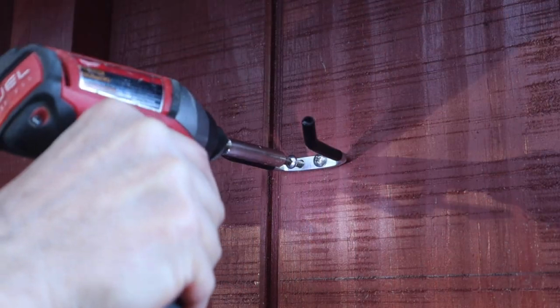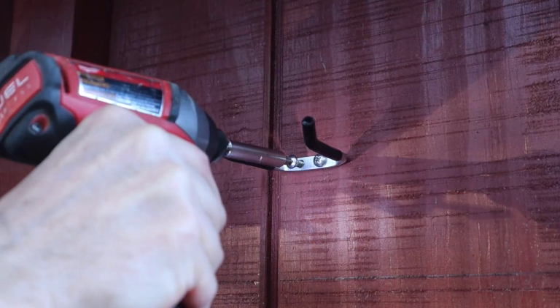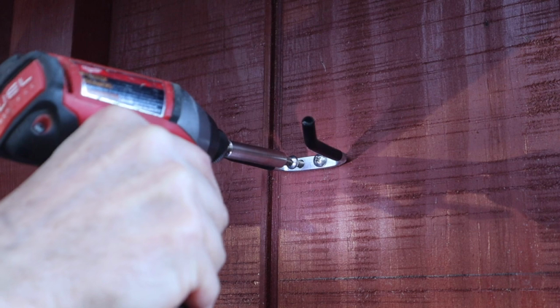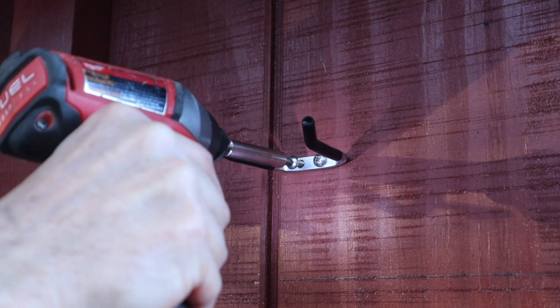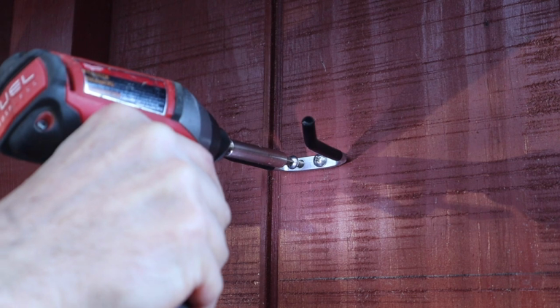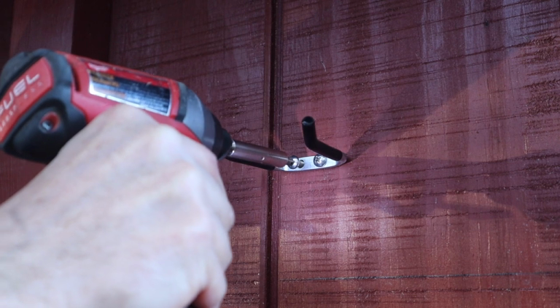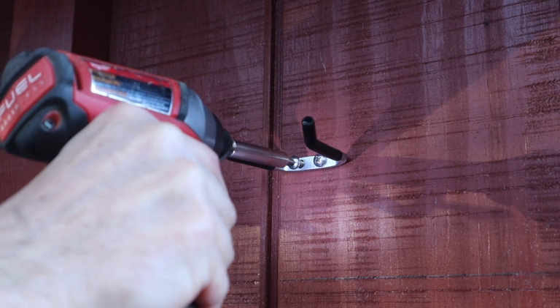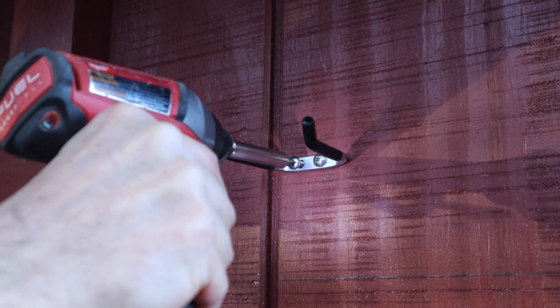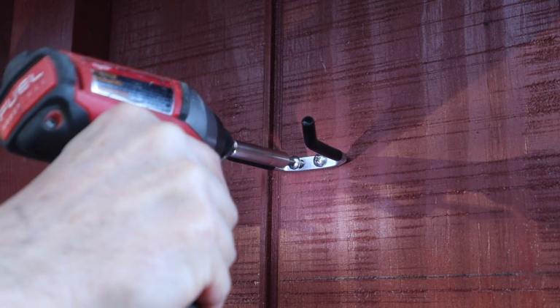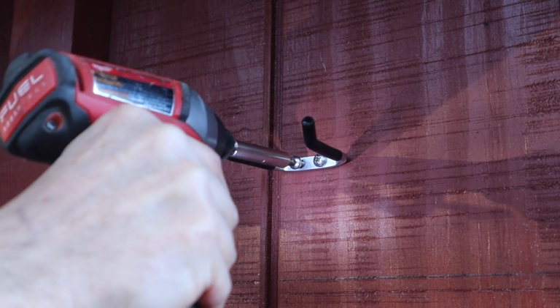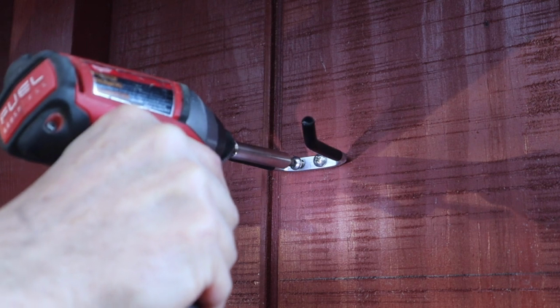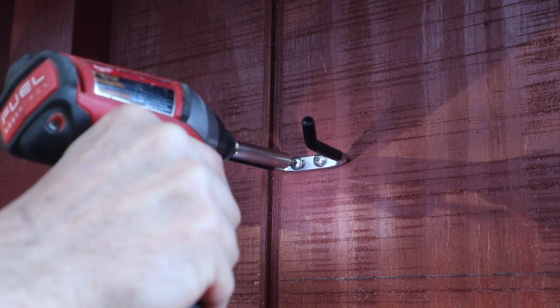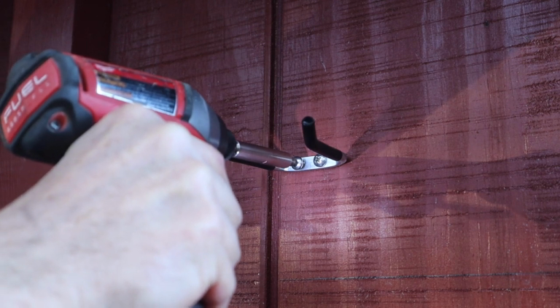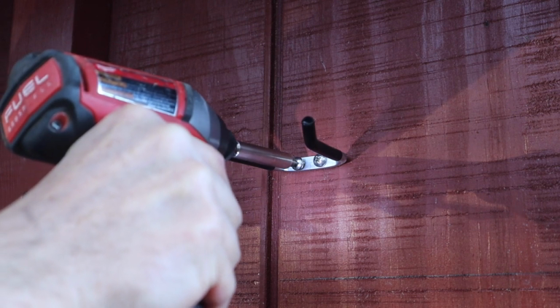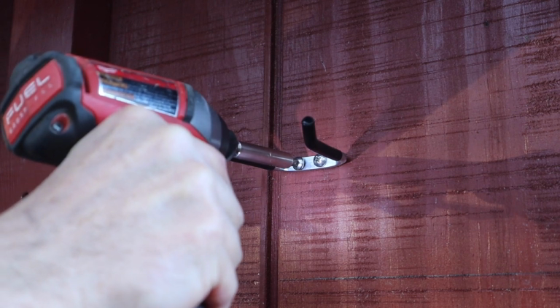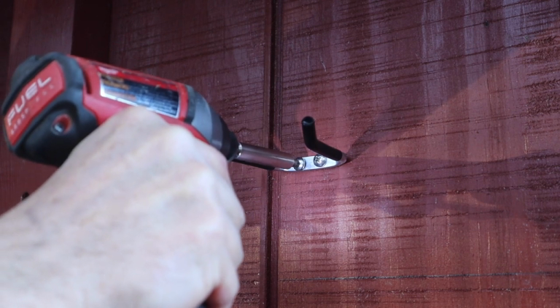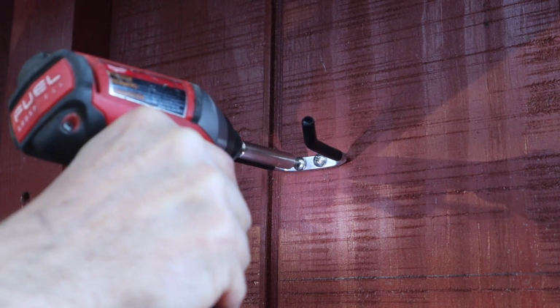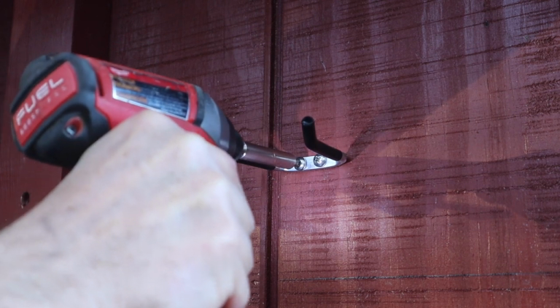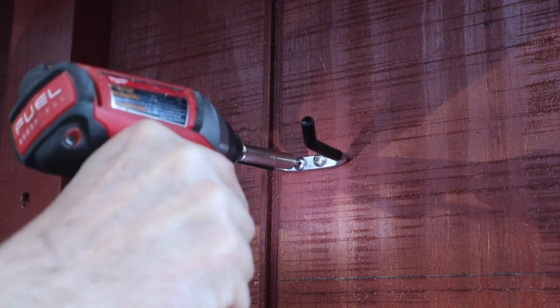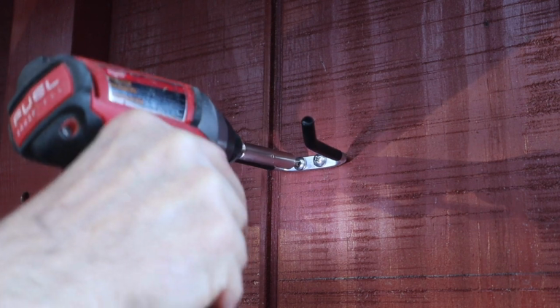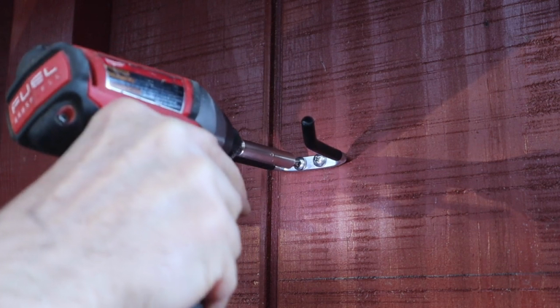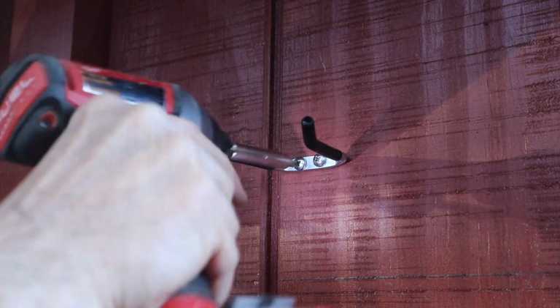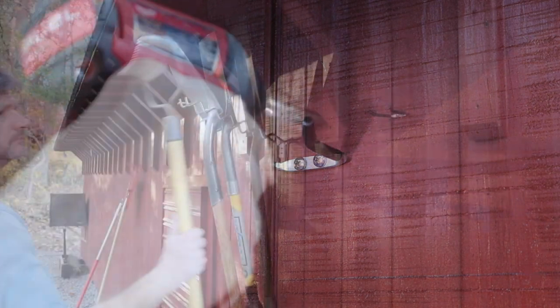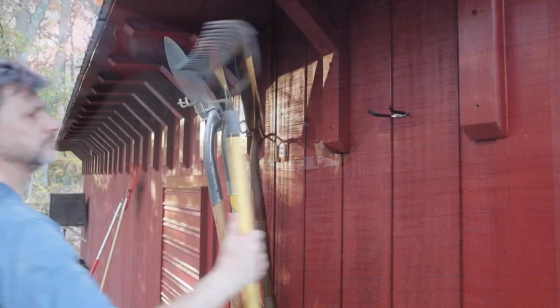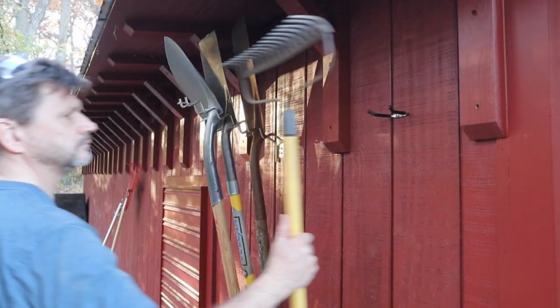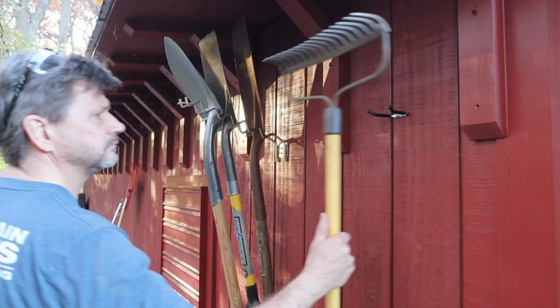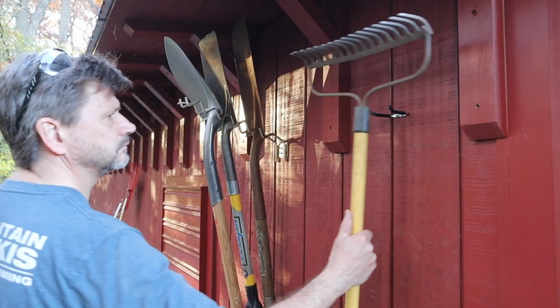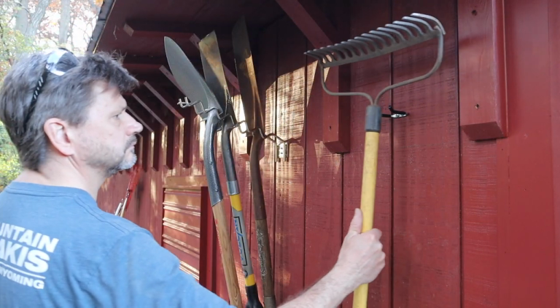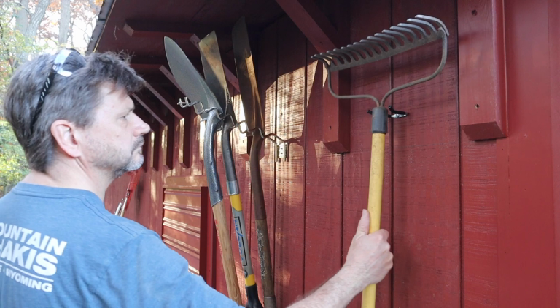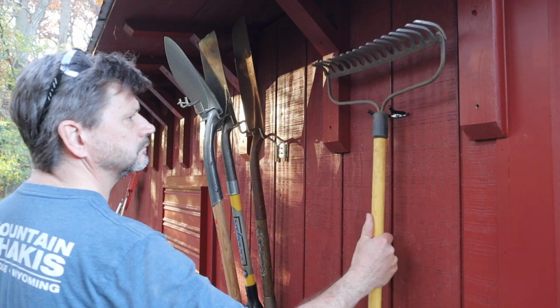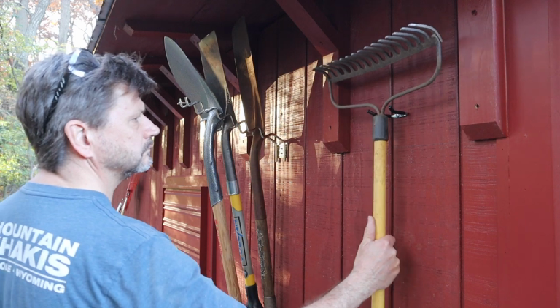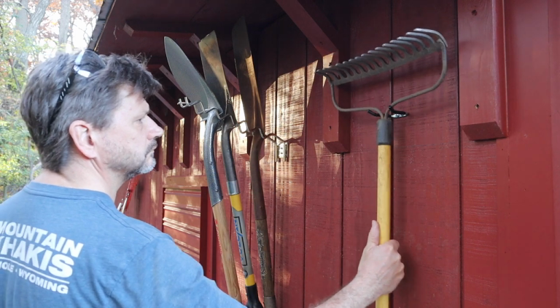I also picked up a few of these smaller brackets for individual tools, and the combination of the two work well together.